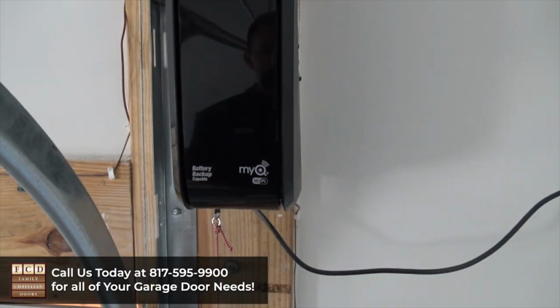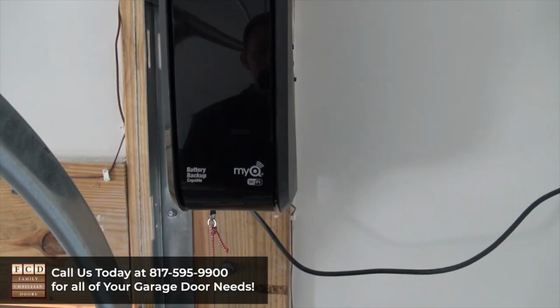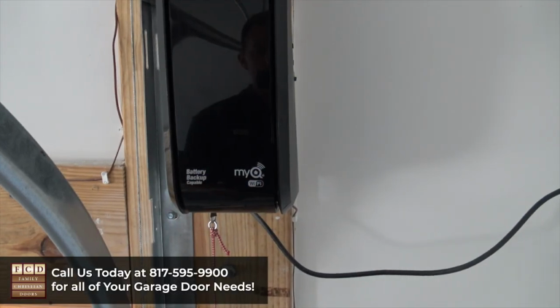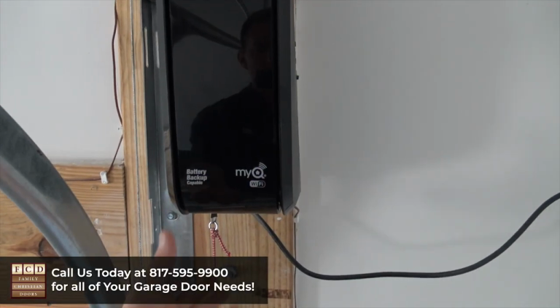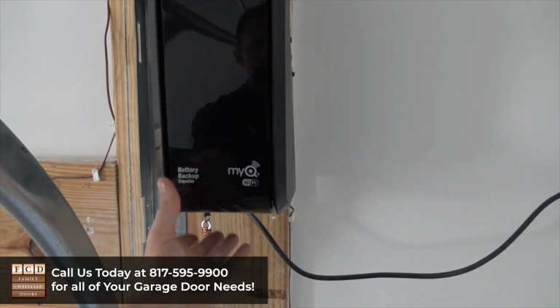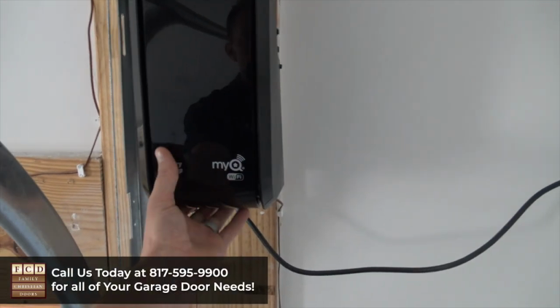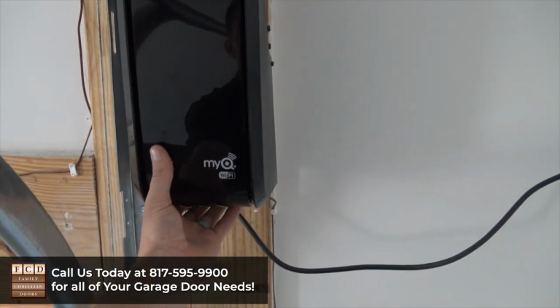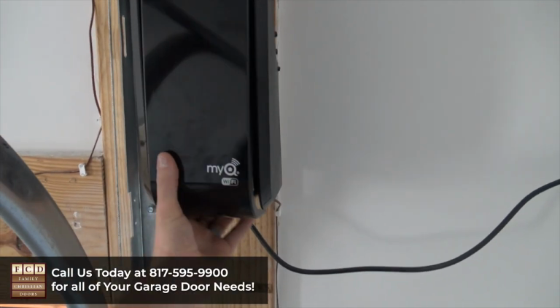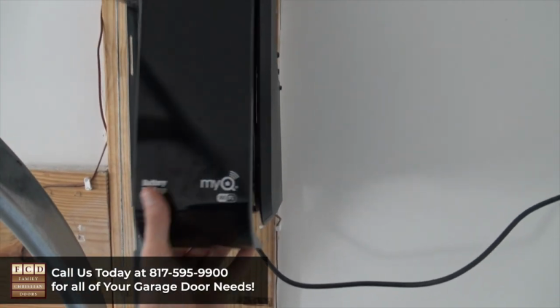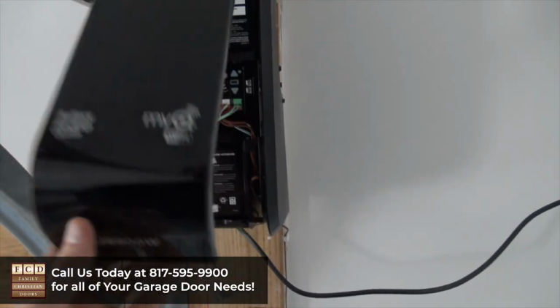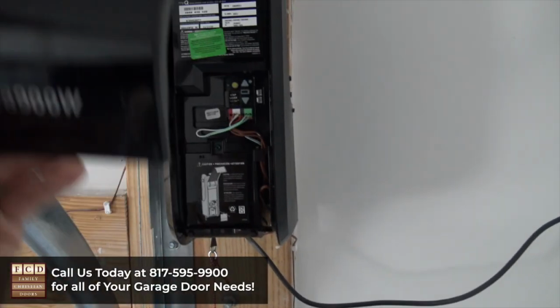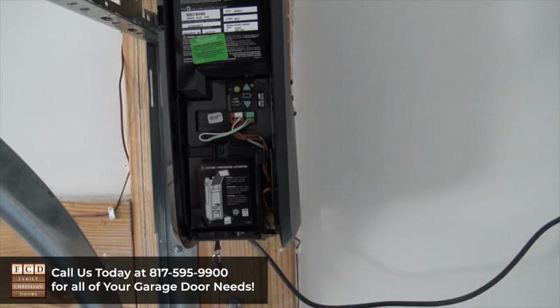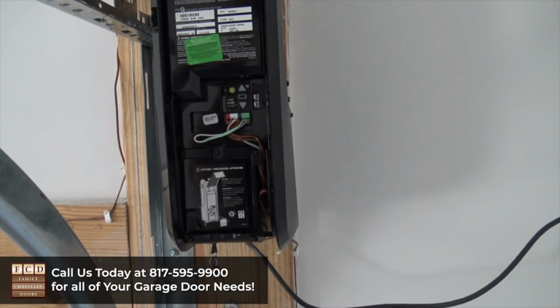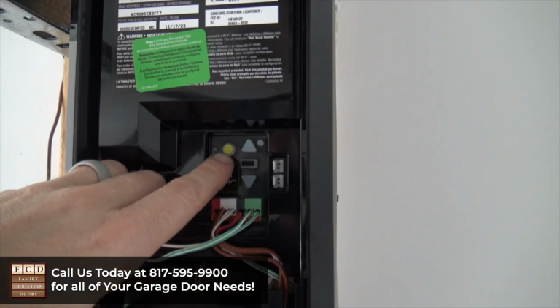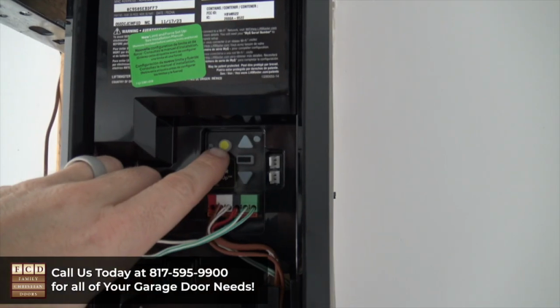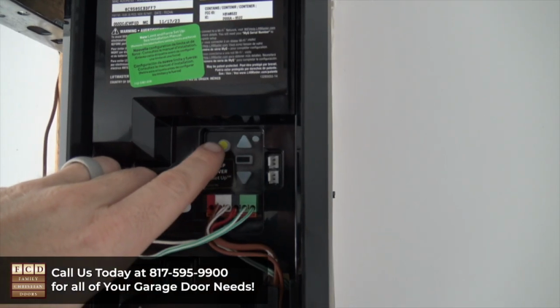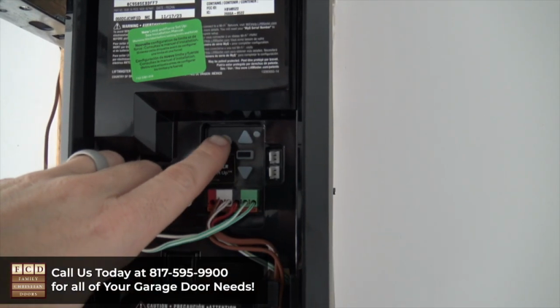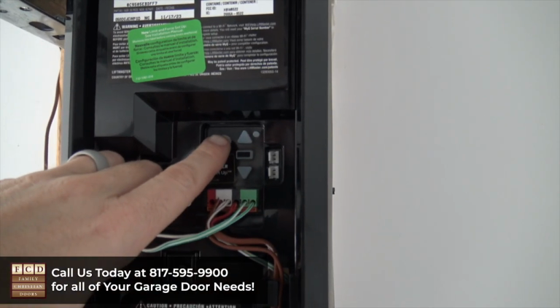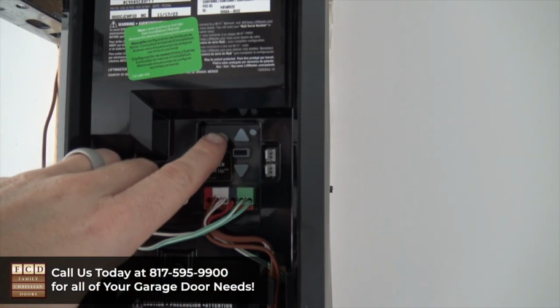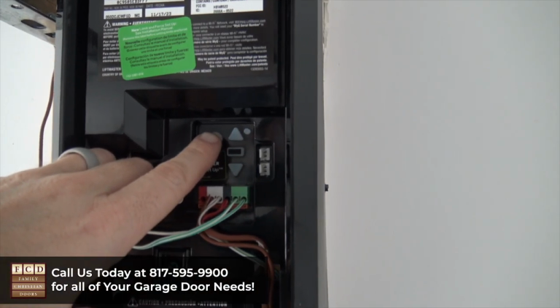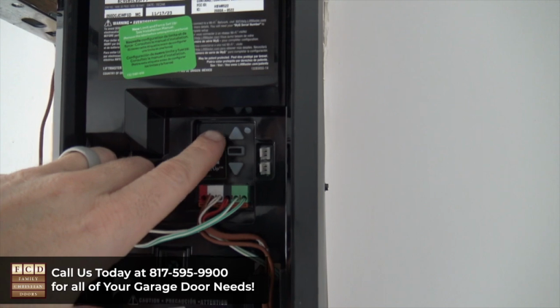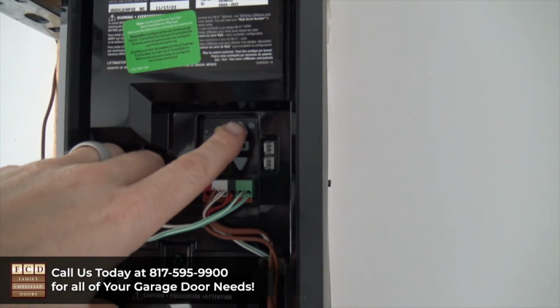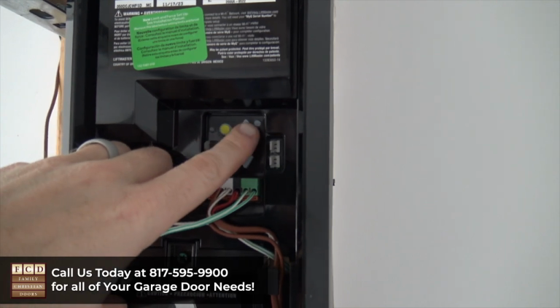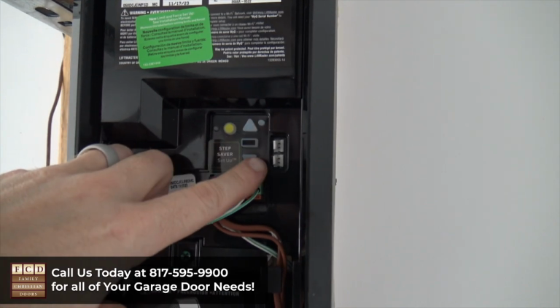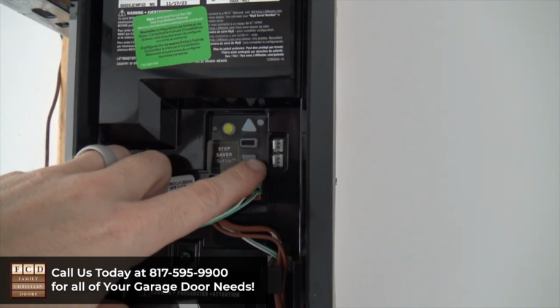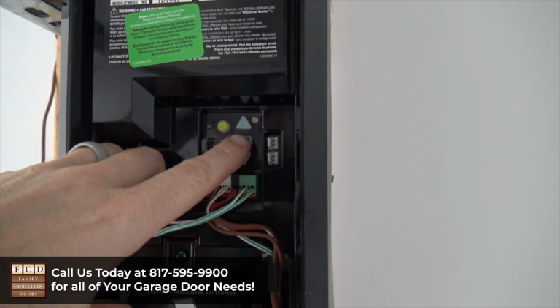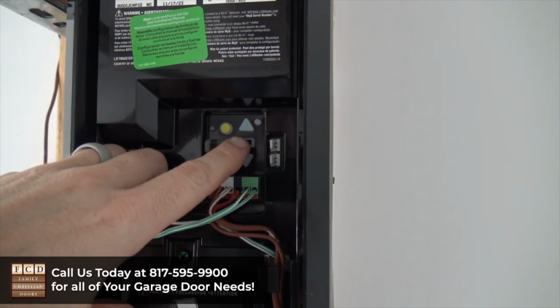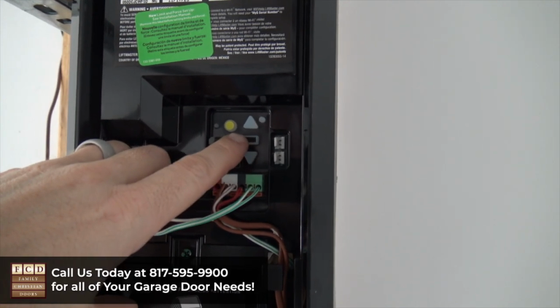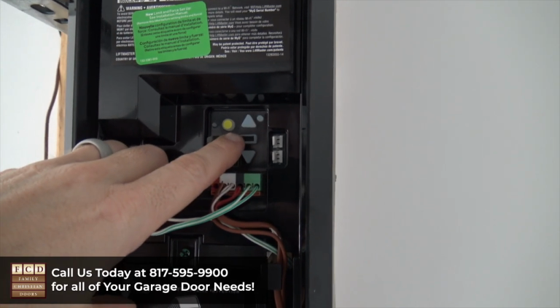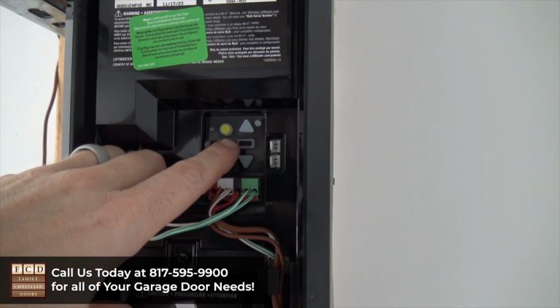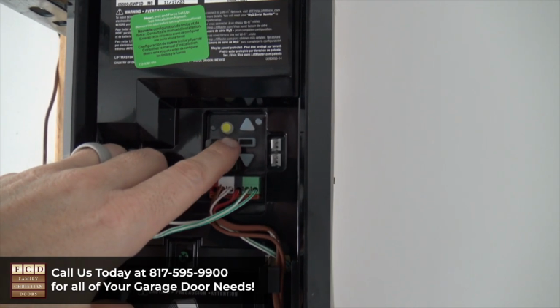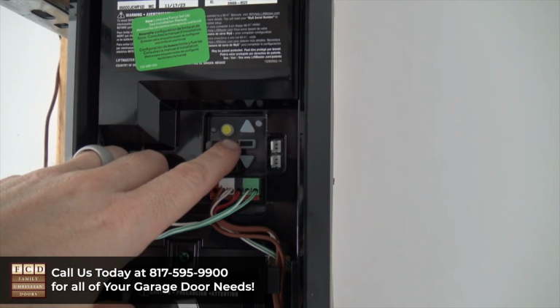First, open the cover. Here you're going to see a yellow button, up and down arrows, and a rectangle button.